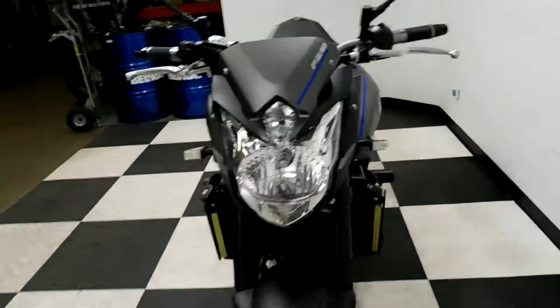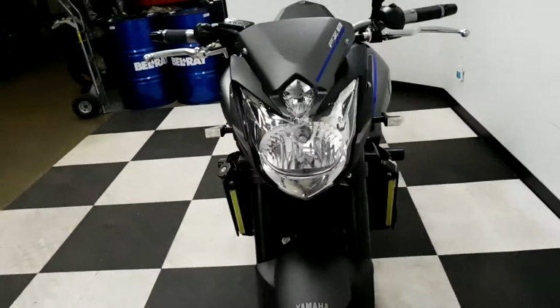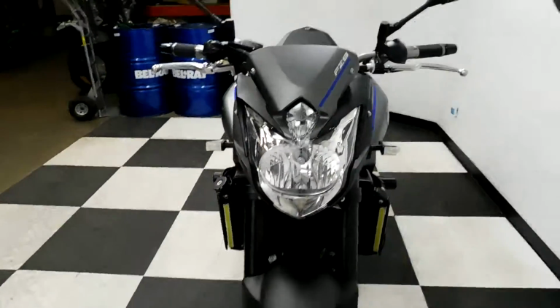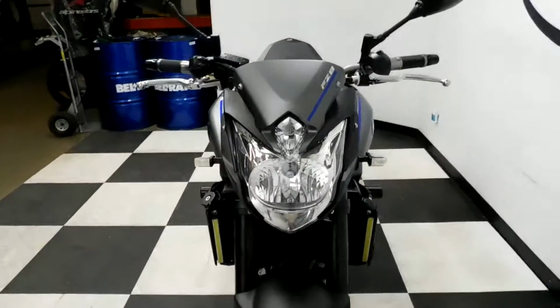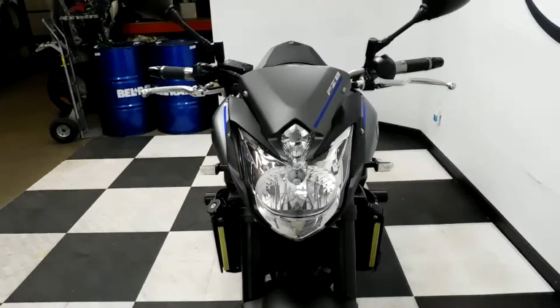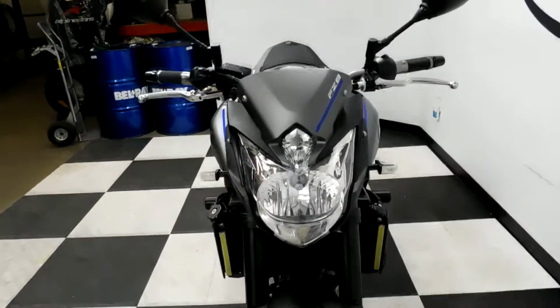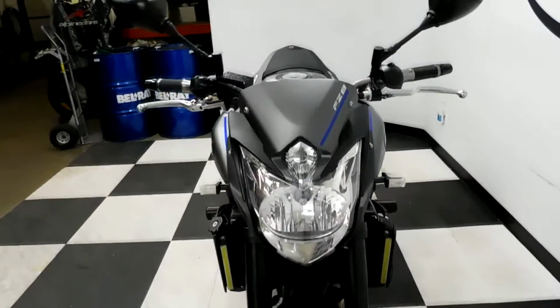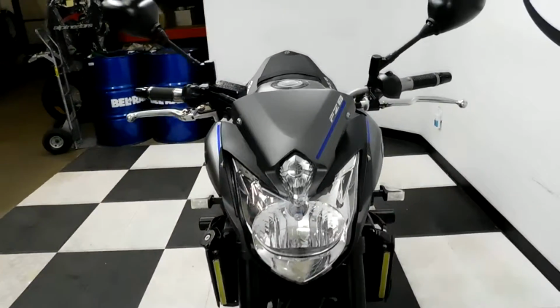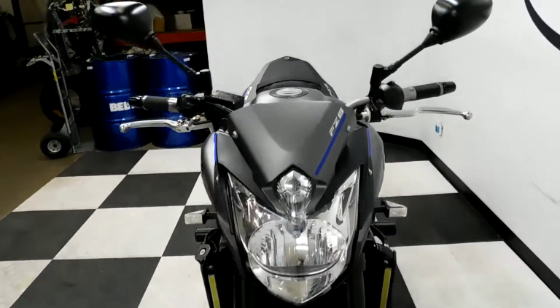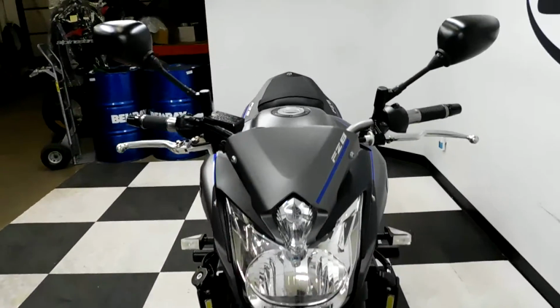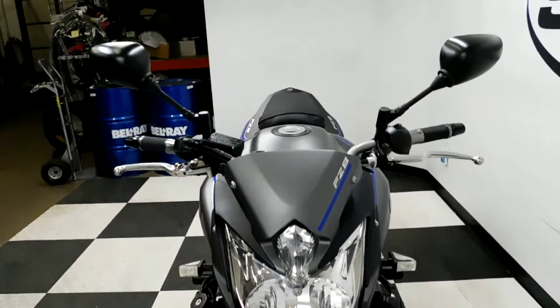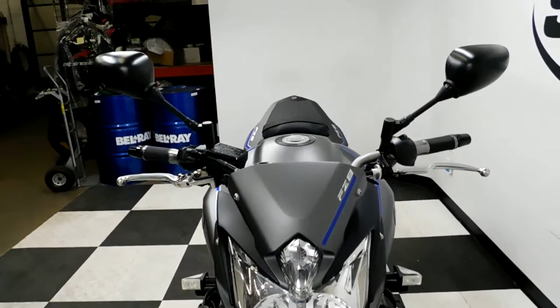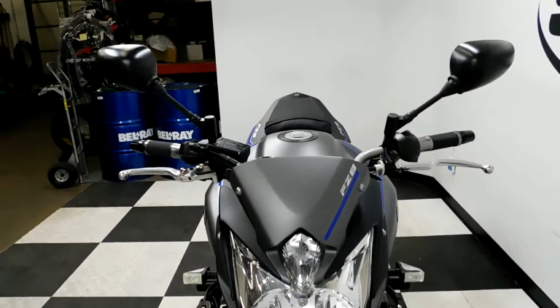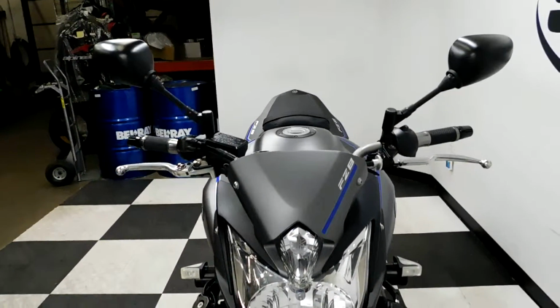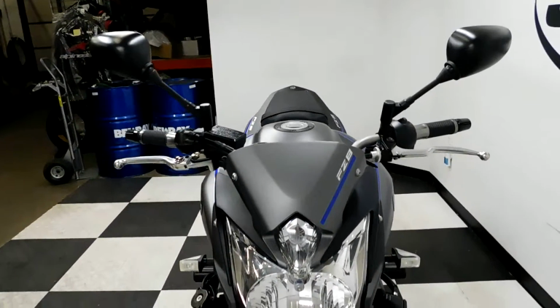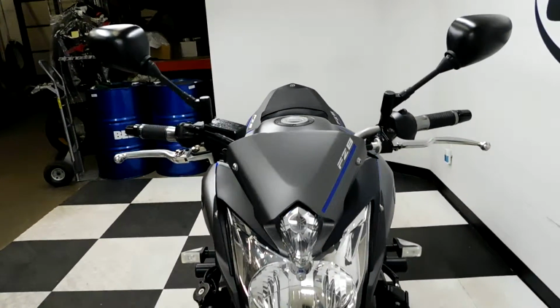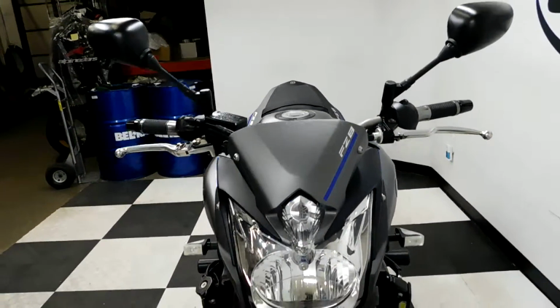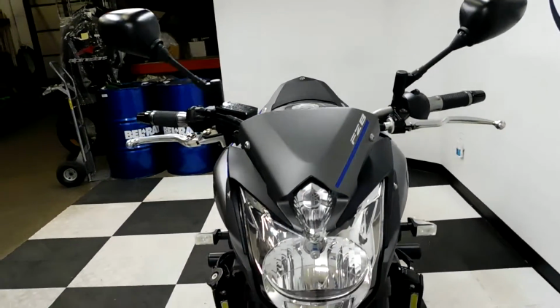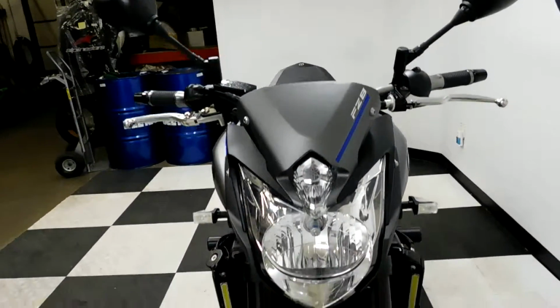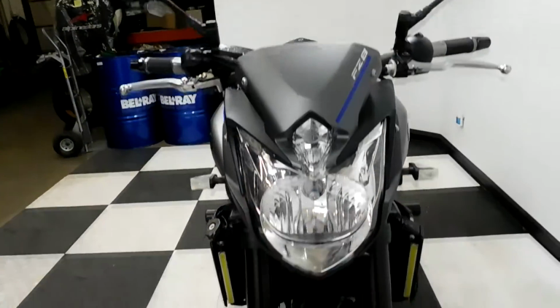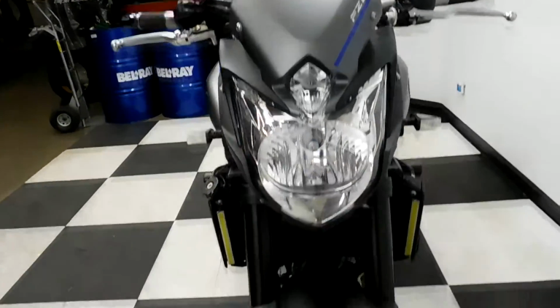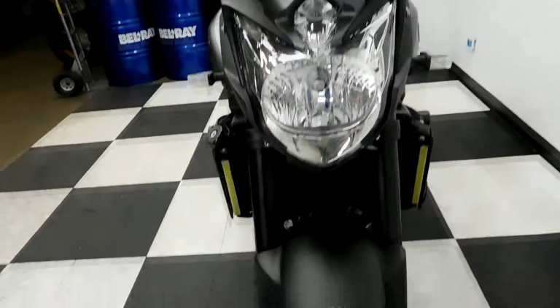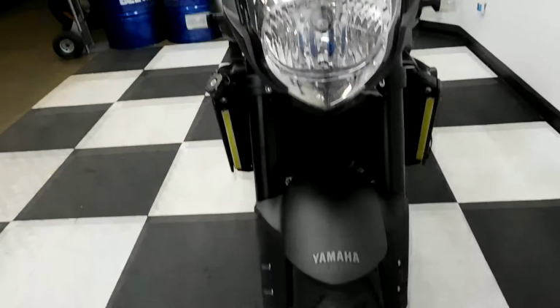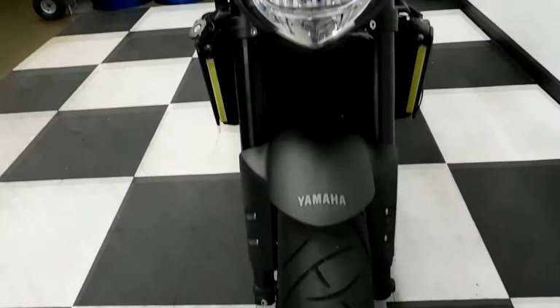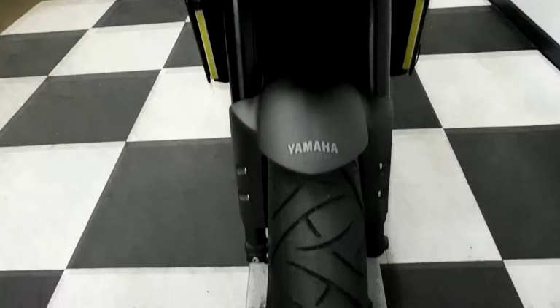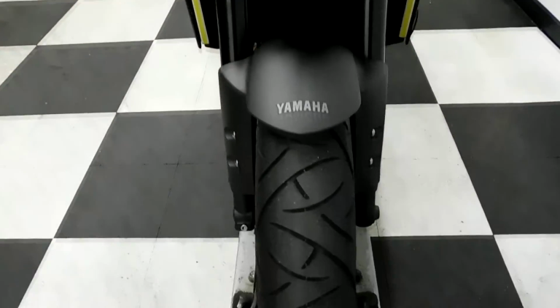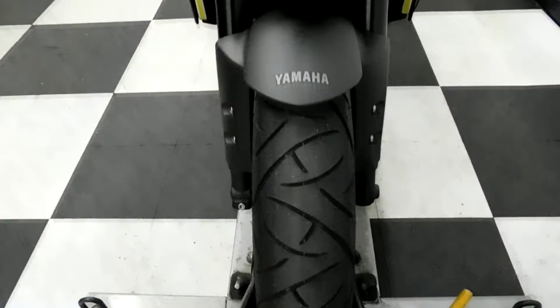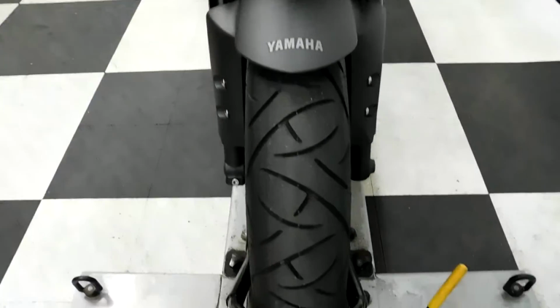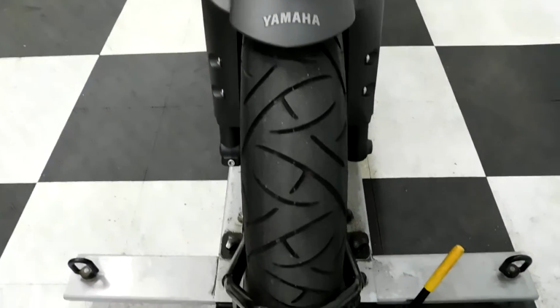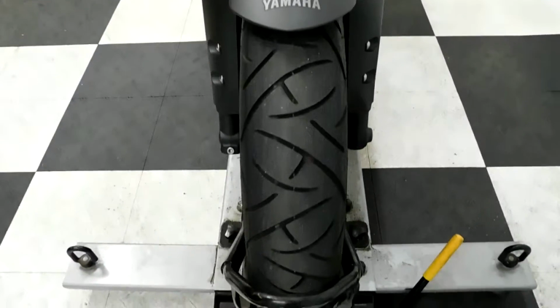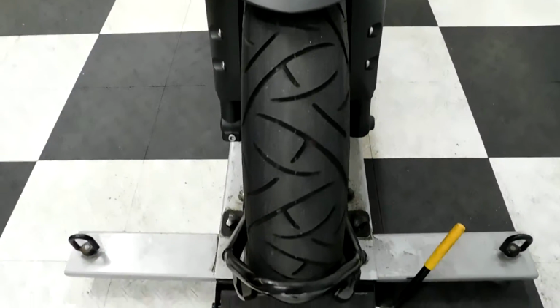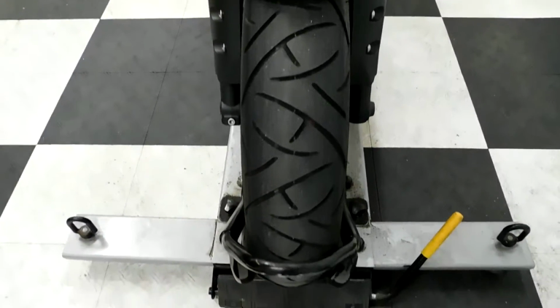This bike is in really good shape — they've taken very good care of it. The tires are in decent shape.